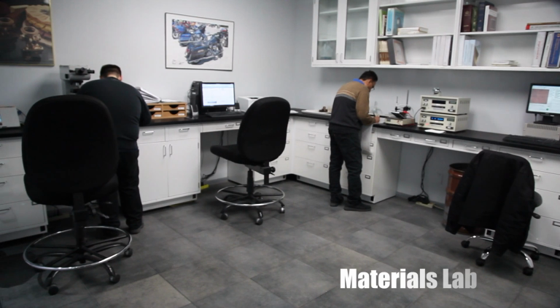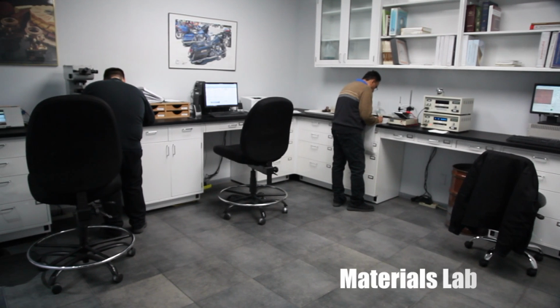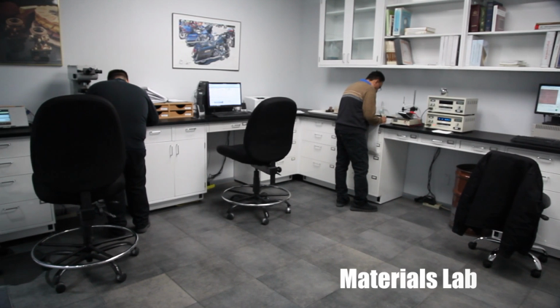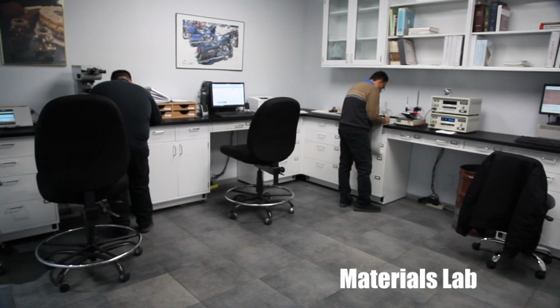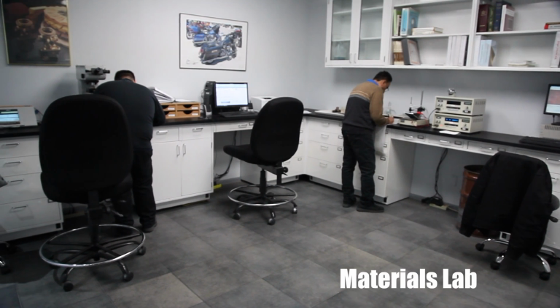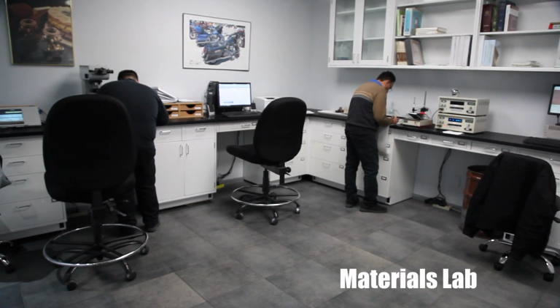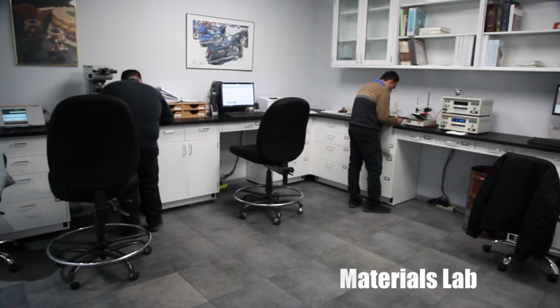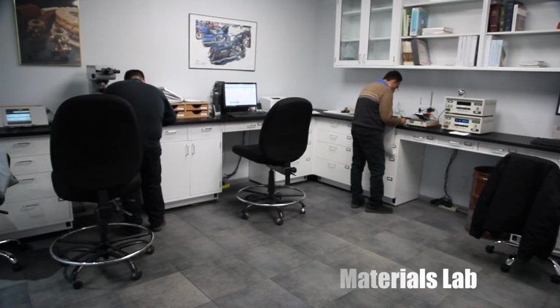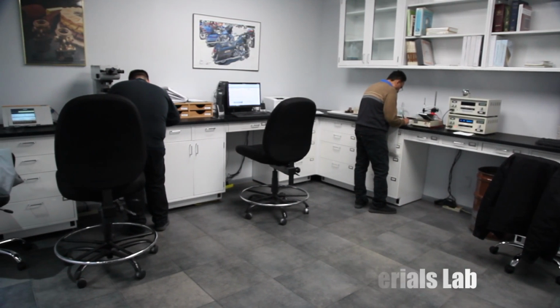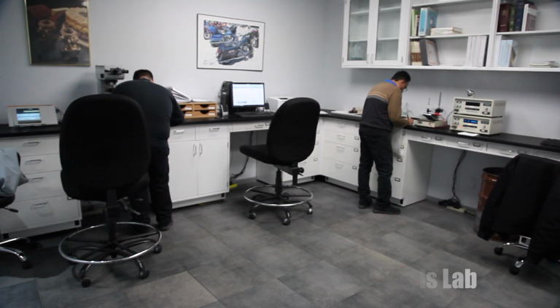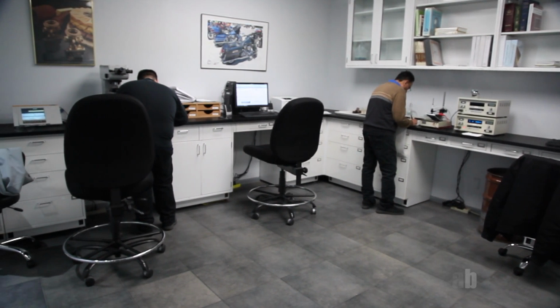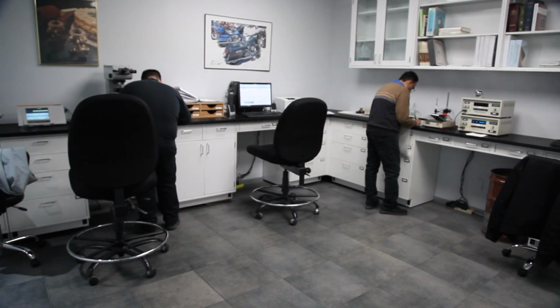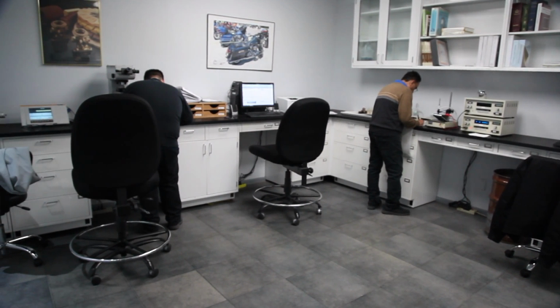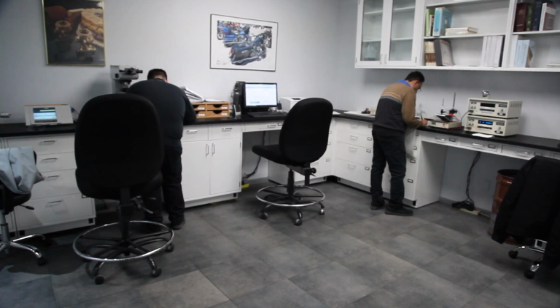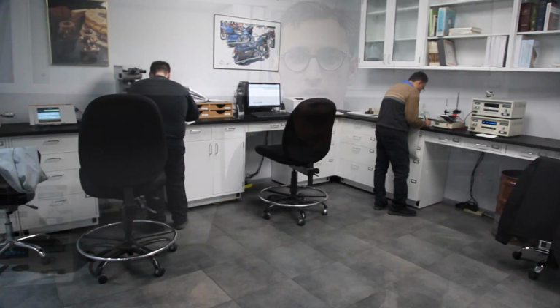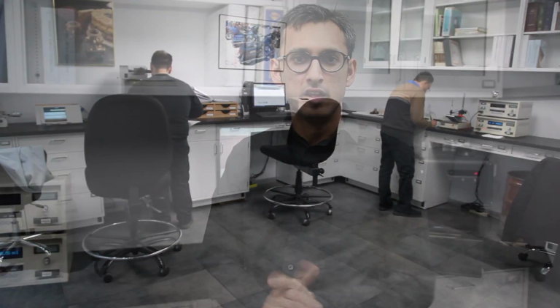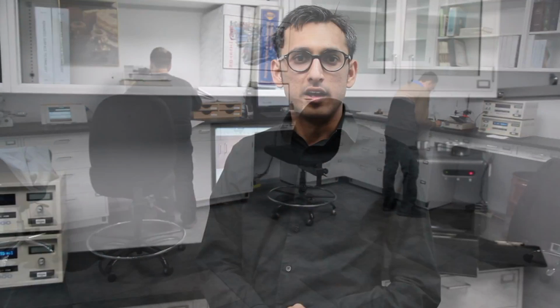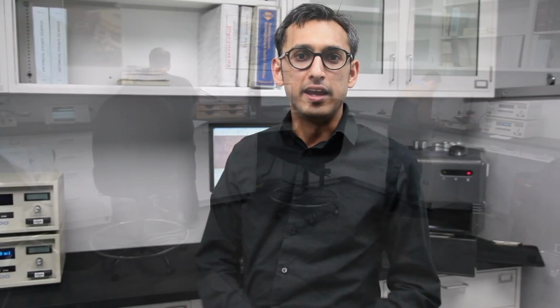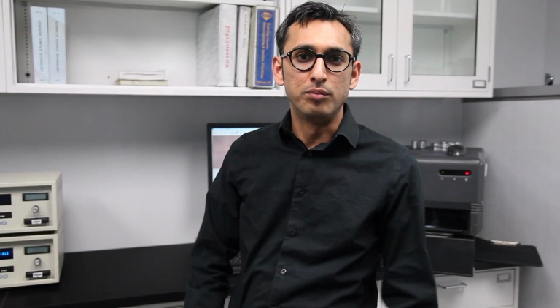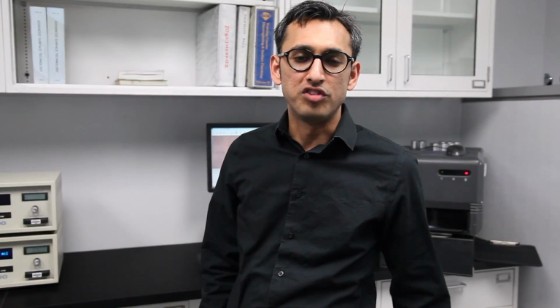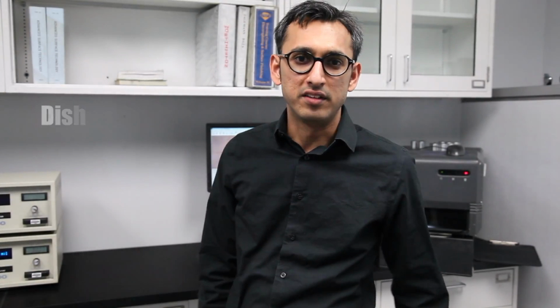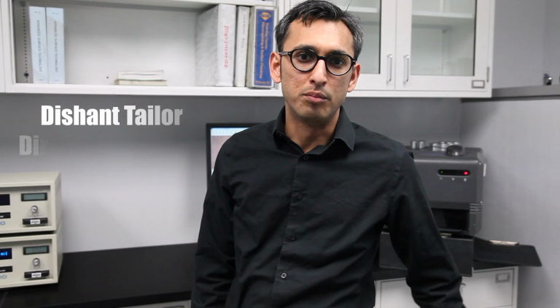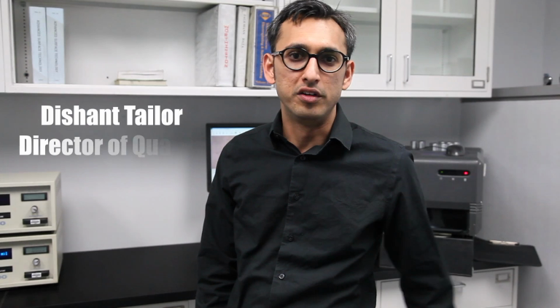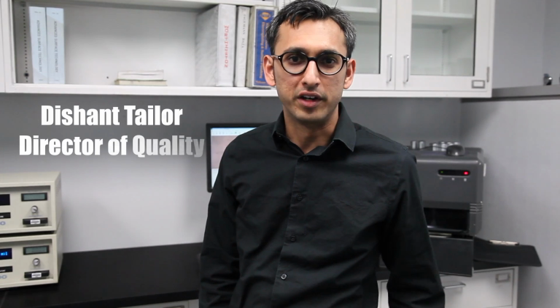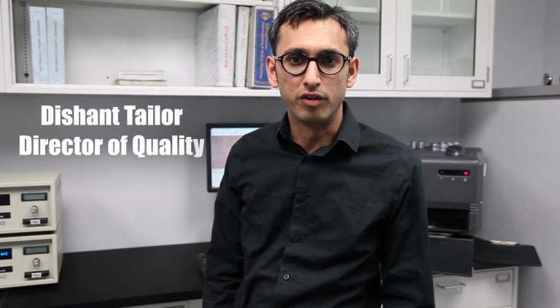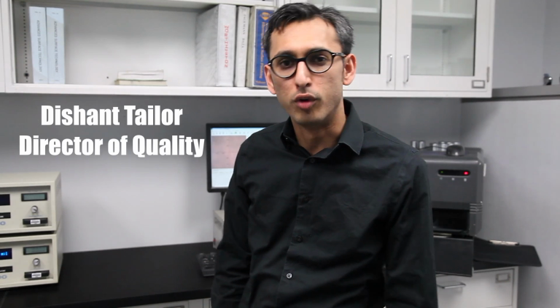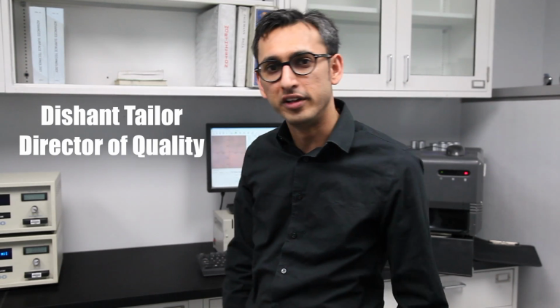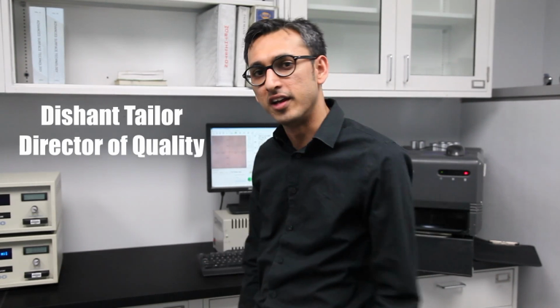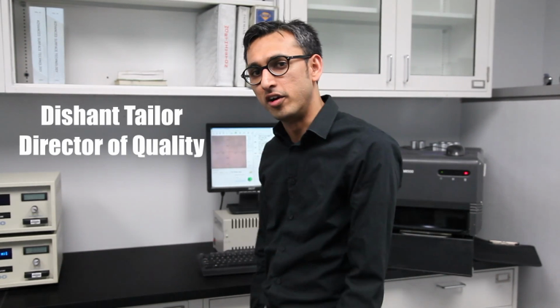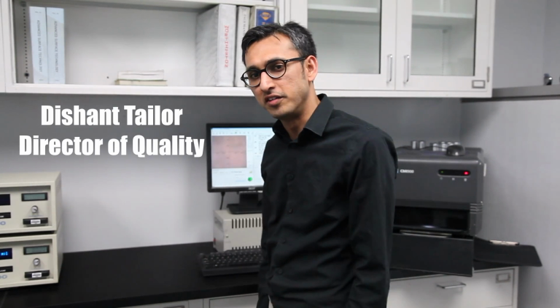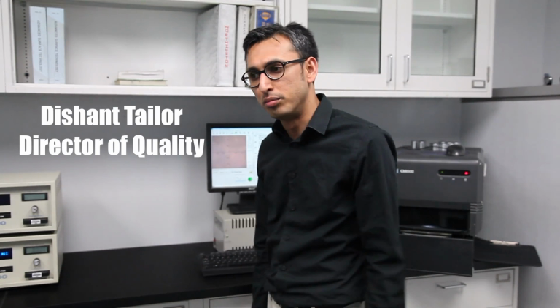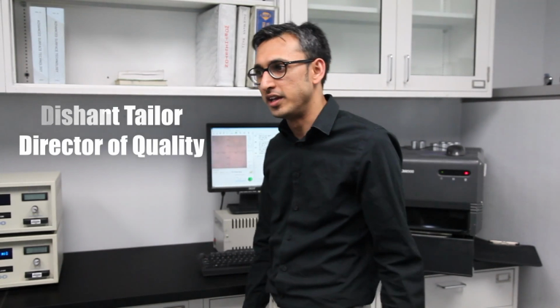Let's go talk to Deshaun in the materials lab now. Hi, I'm Deshaun. I'm the director of quality at Arlington Plating. And what you're seeing is our reliability testing lab.